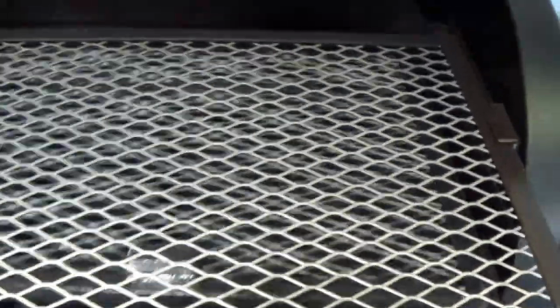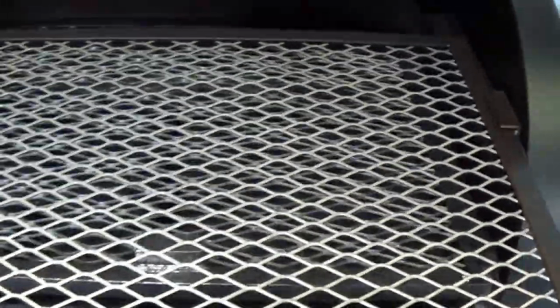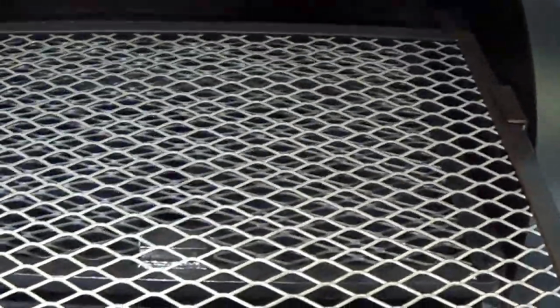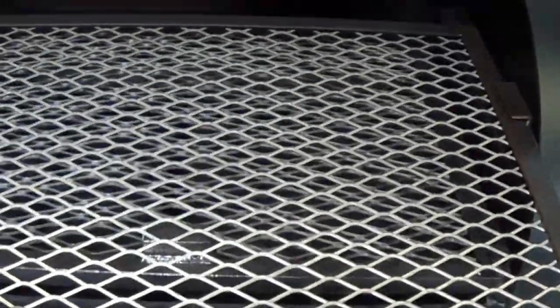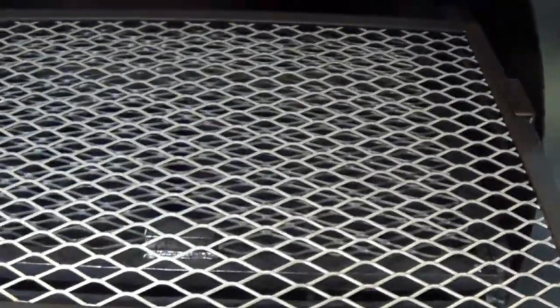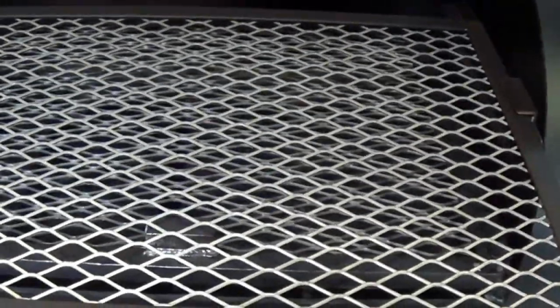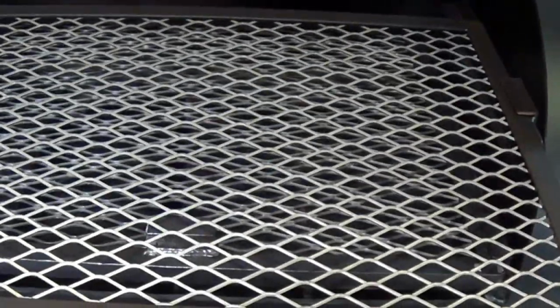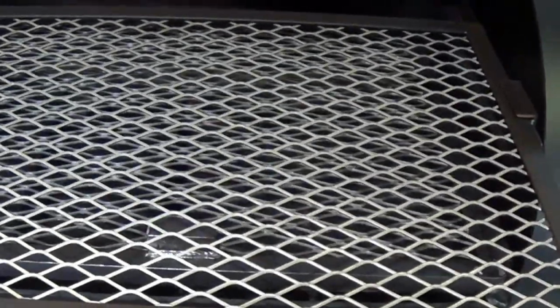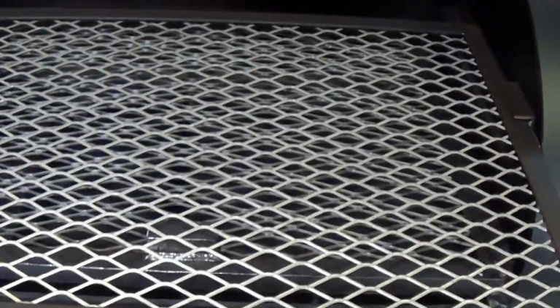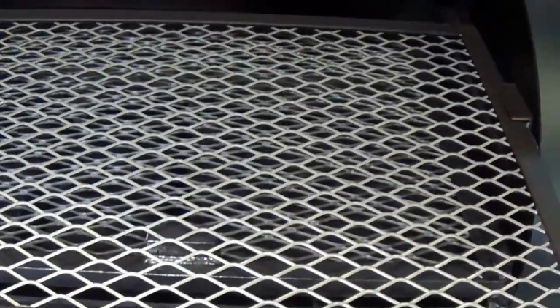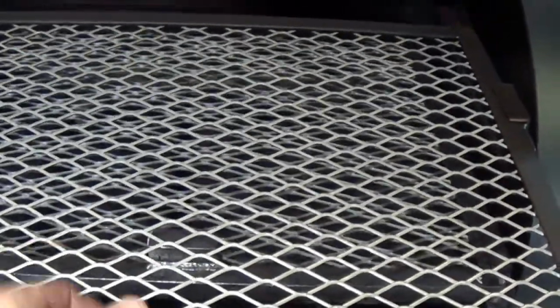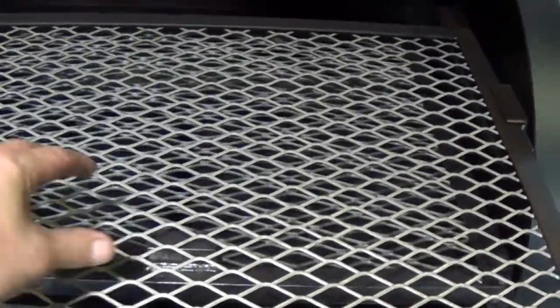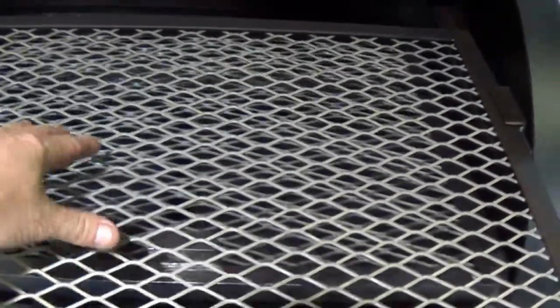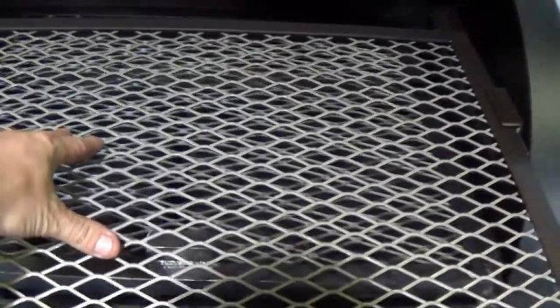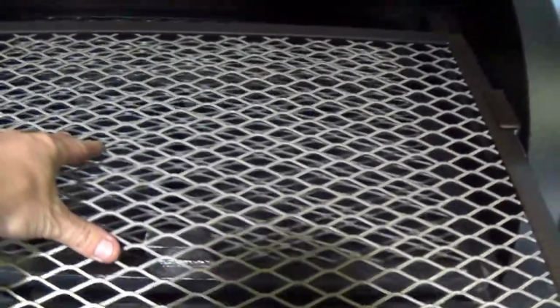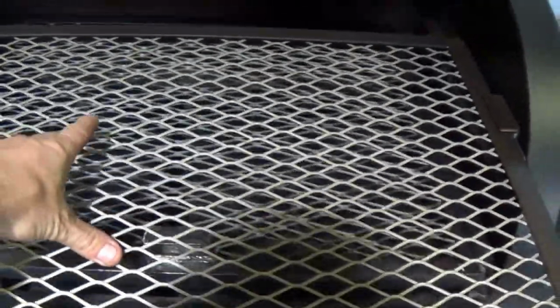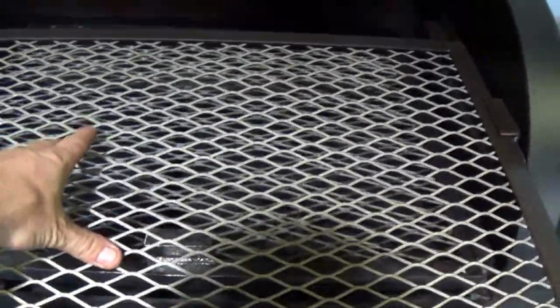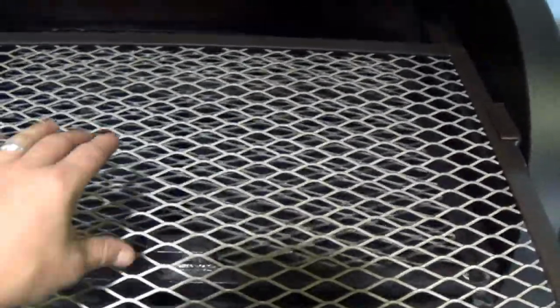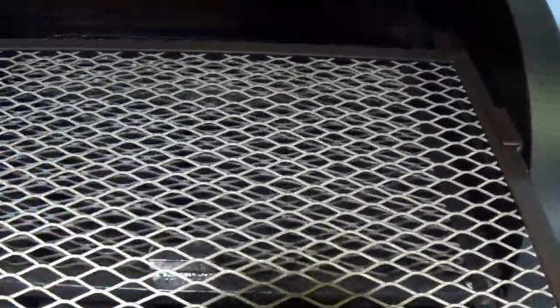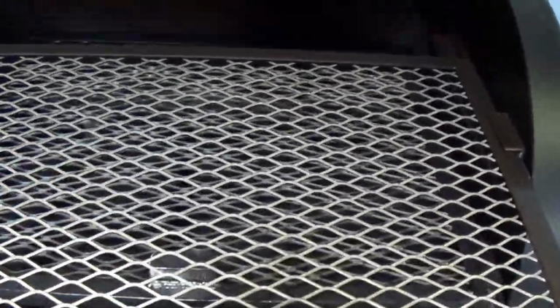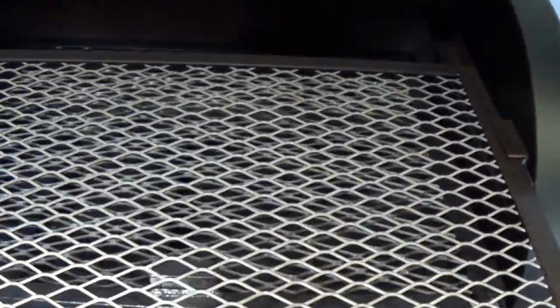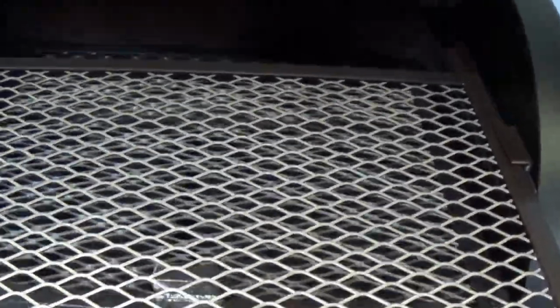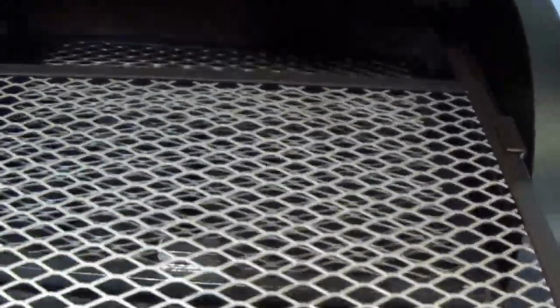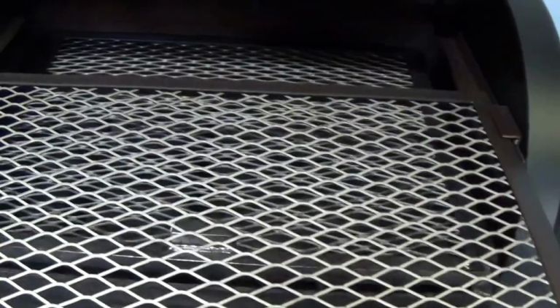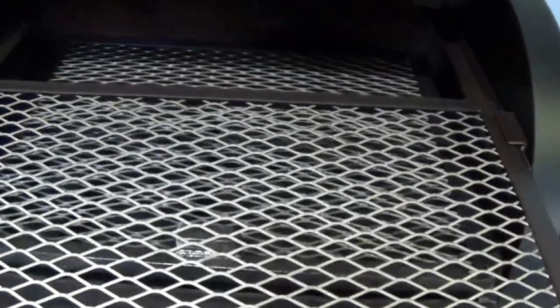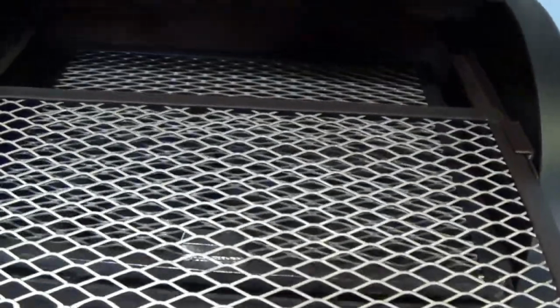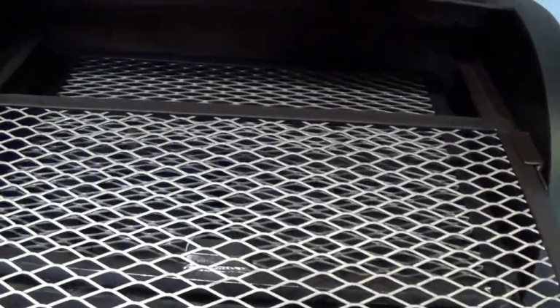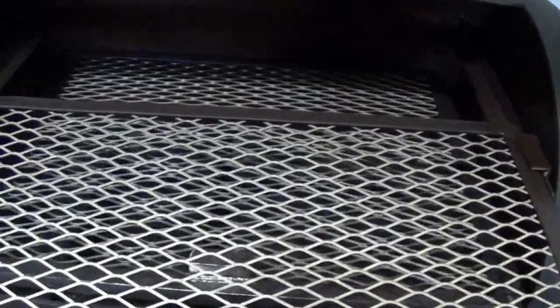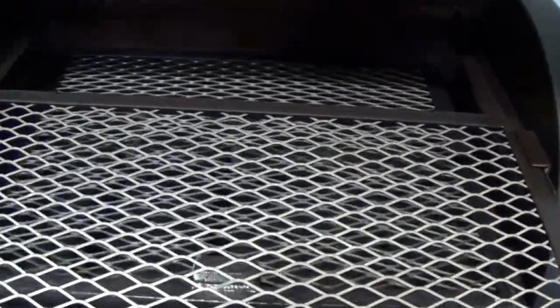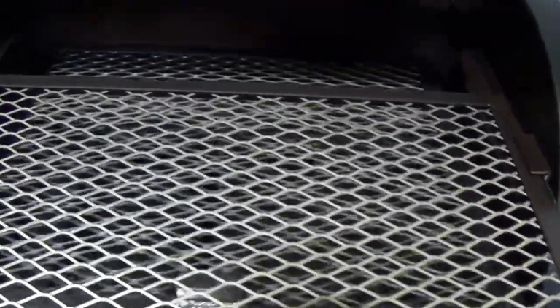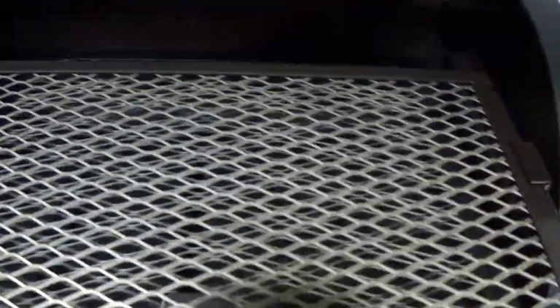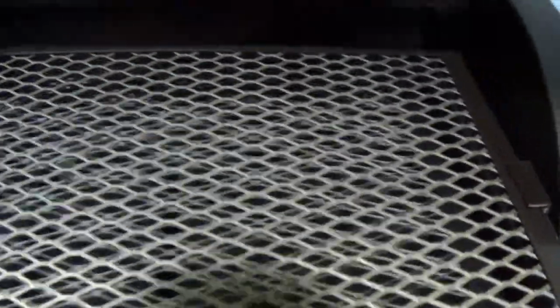Like all of our other pits, framed and angled with heavy duty expanded metal racks — they slide out and are completely removable.